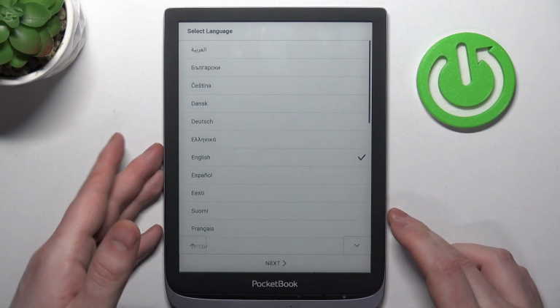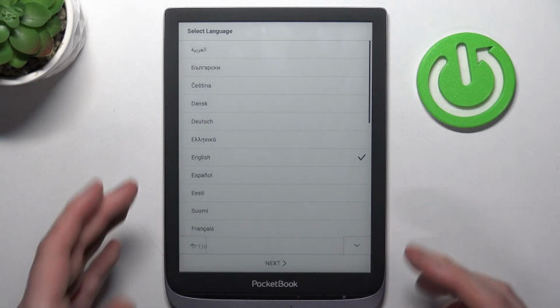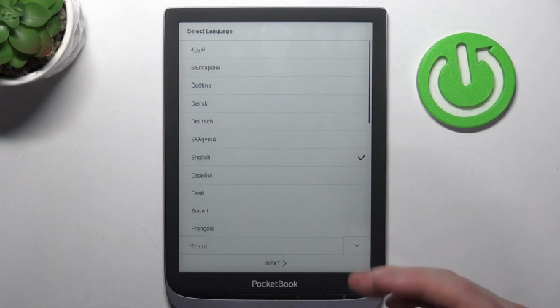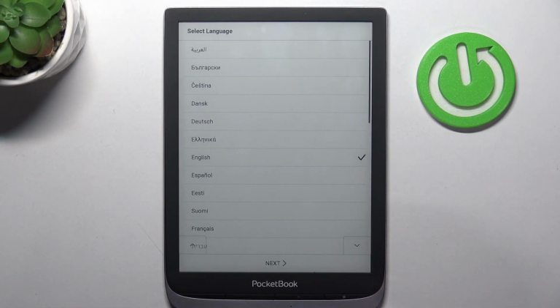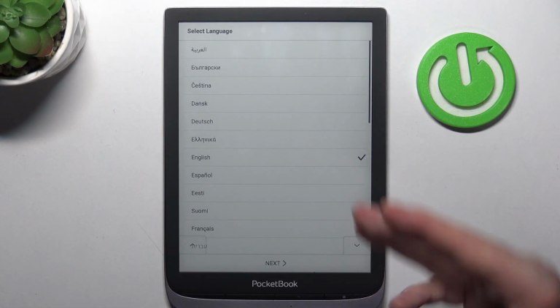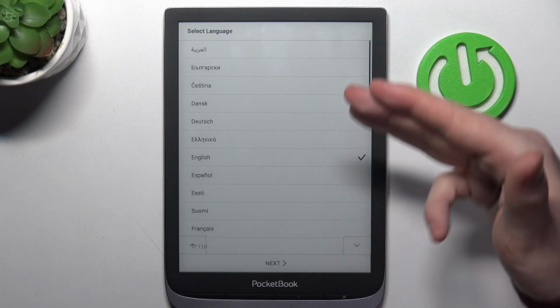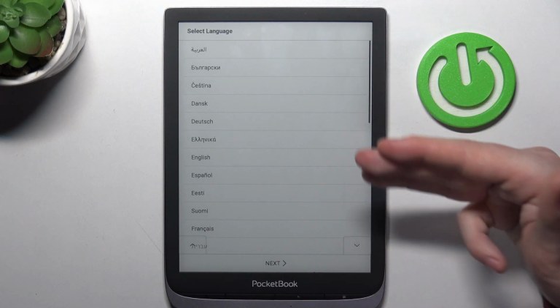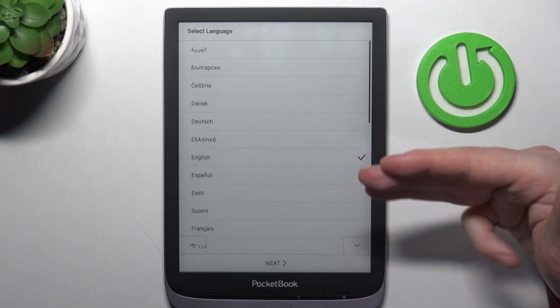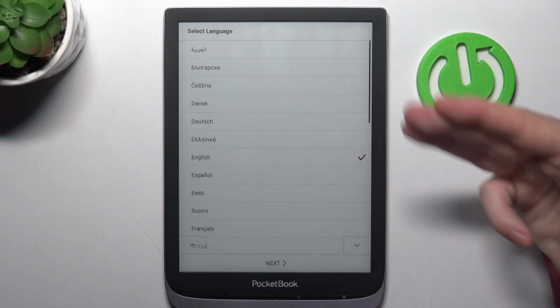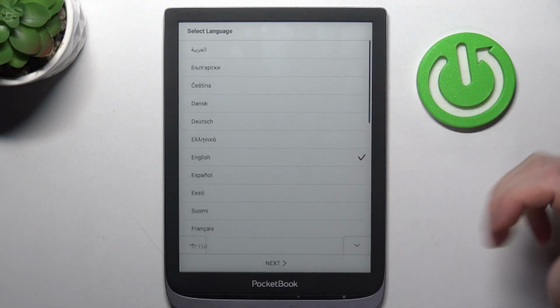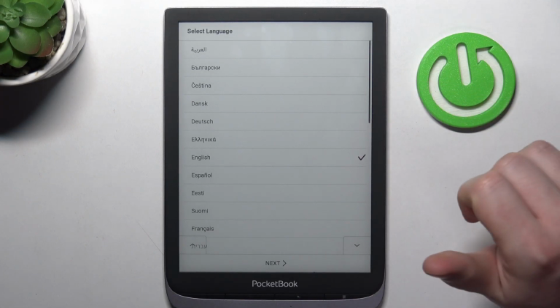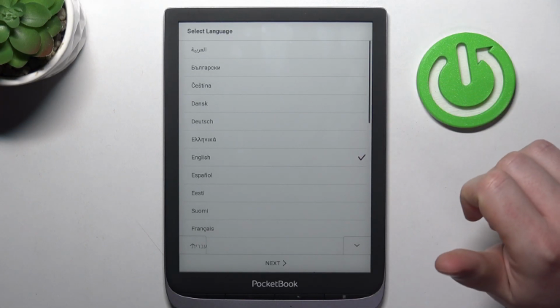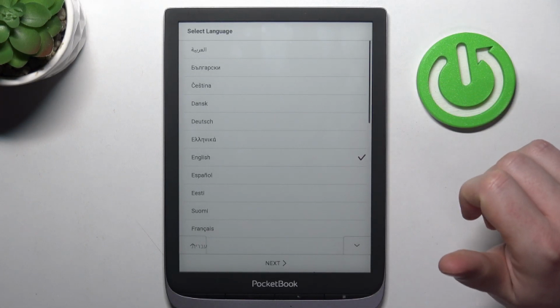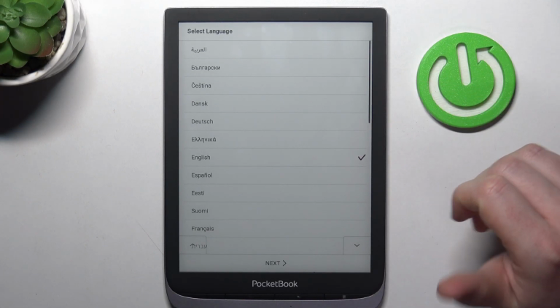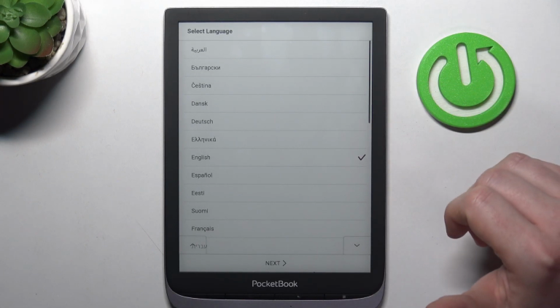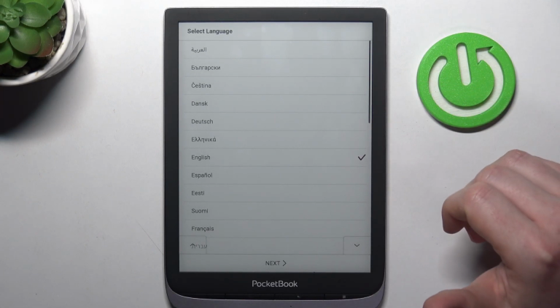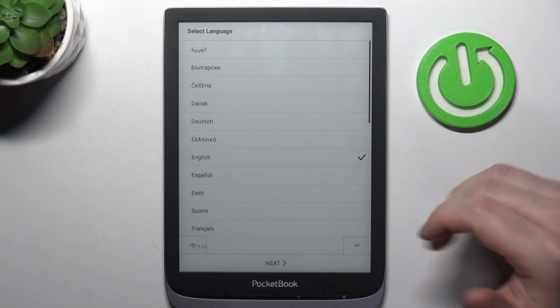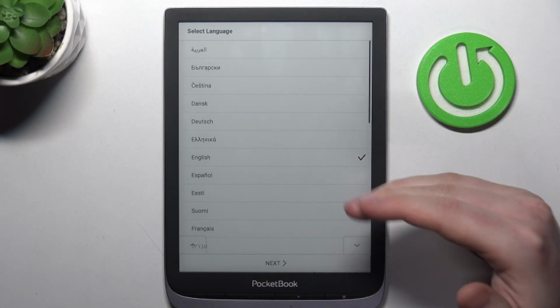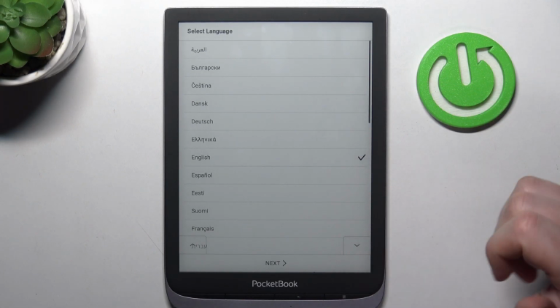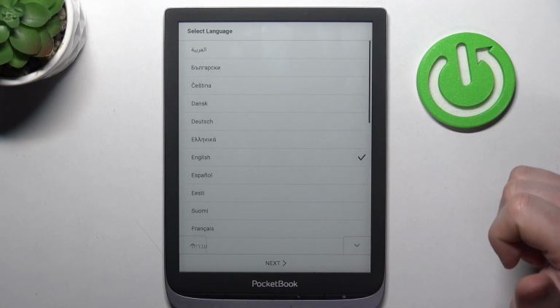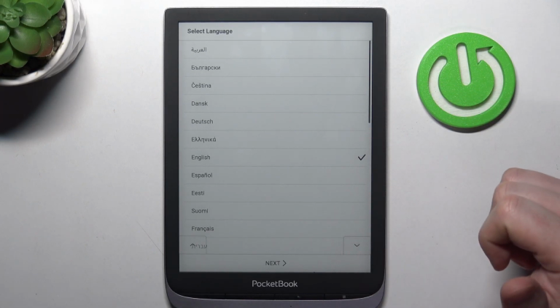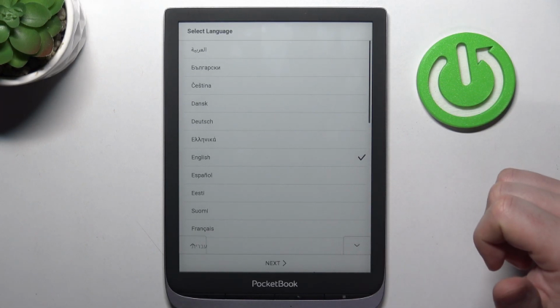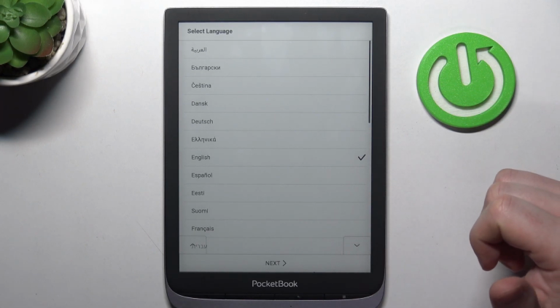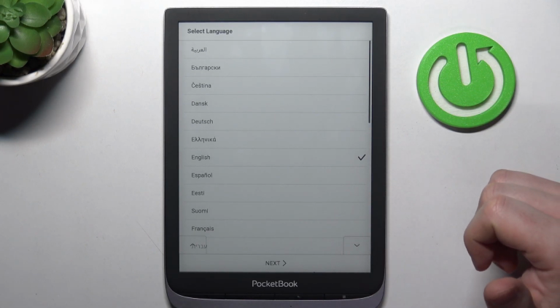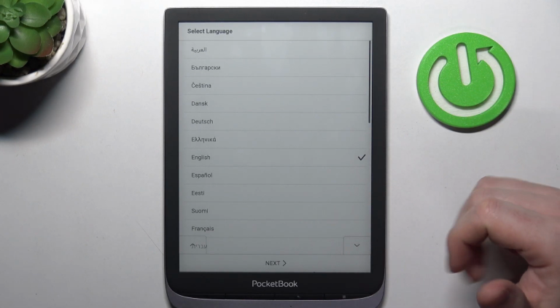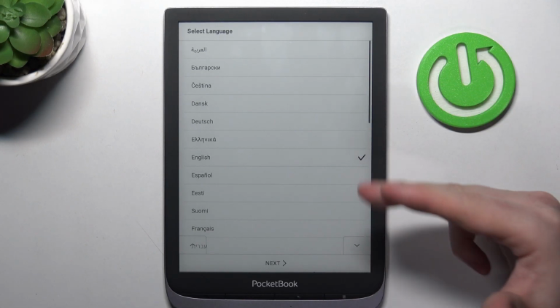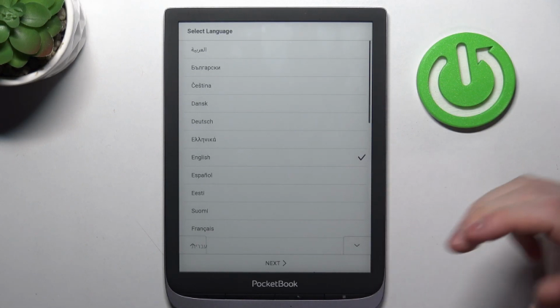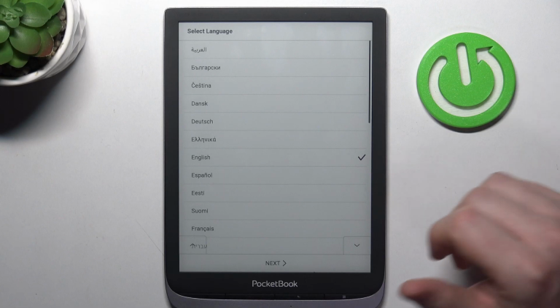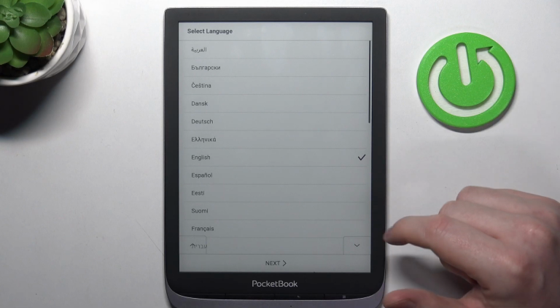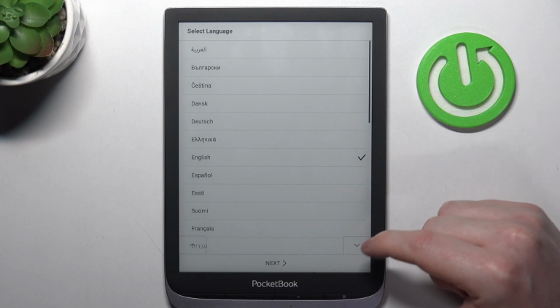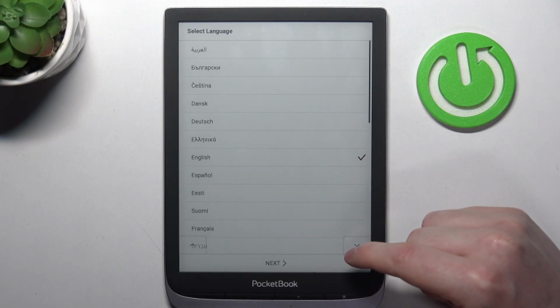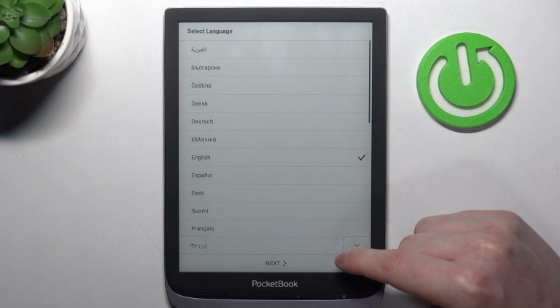The first option is to choose the language for the system. In this case we're going with English. You can pick whichever language you prefer.